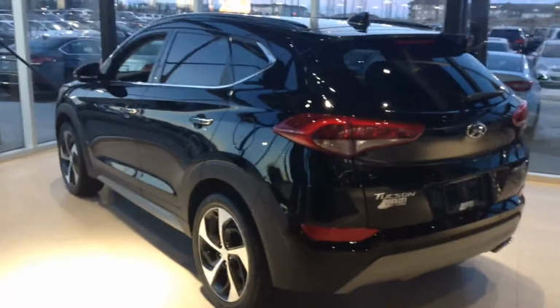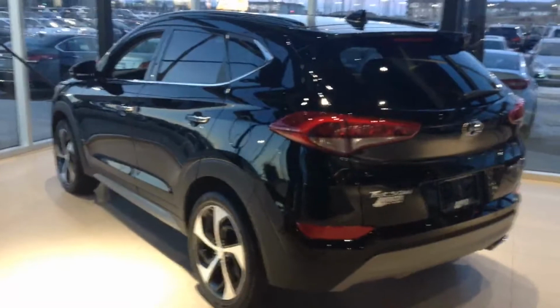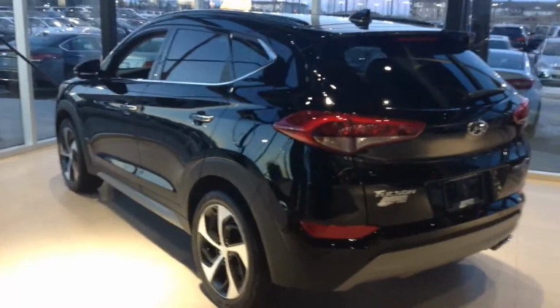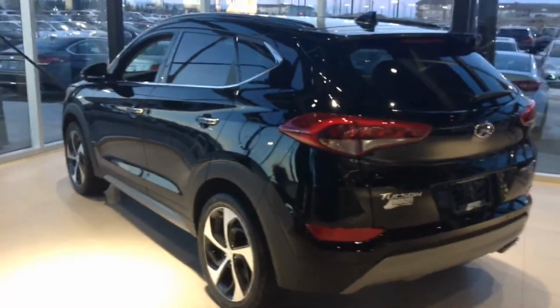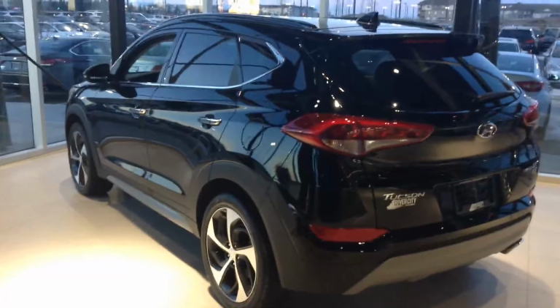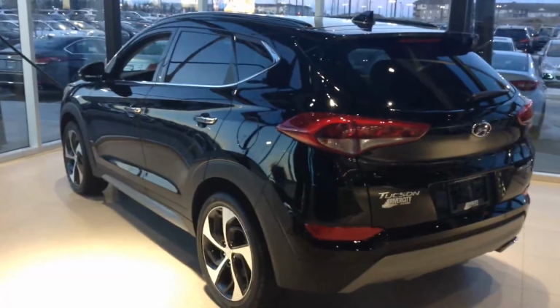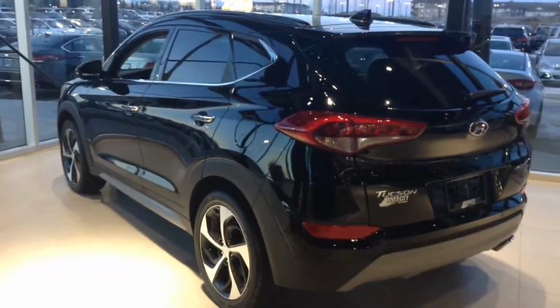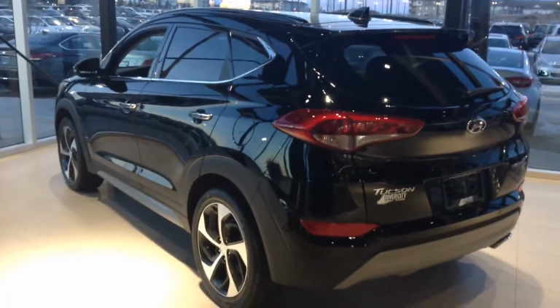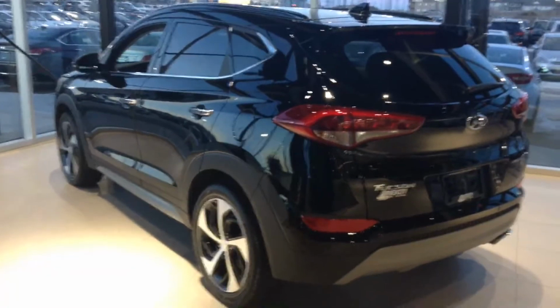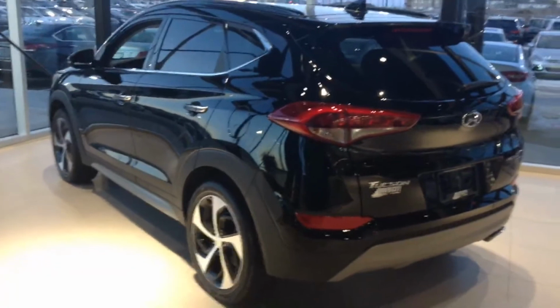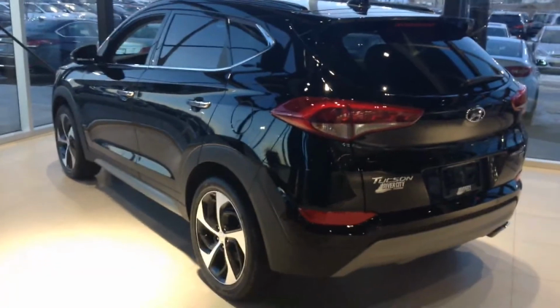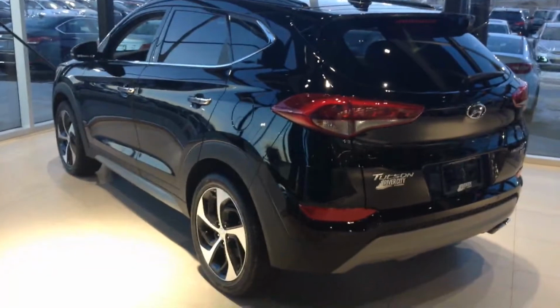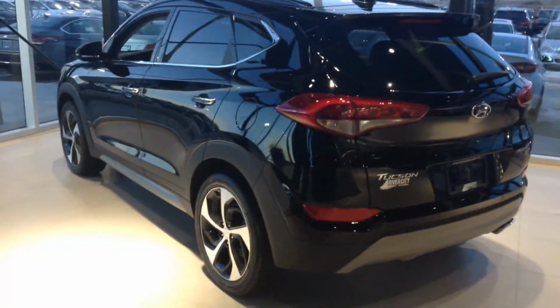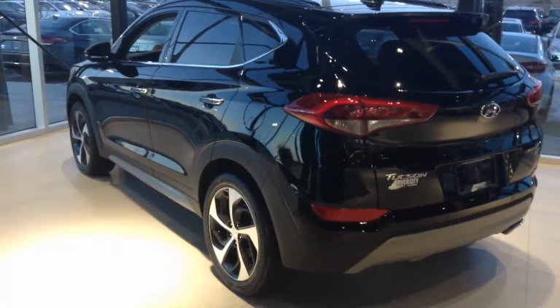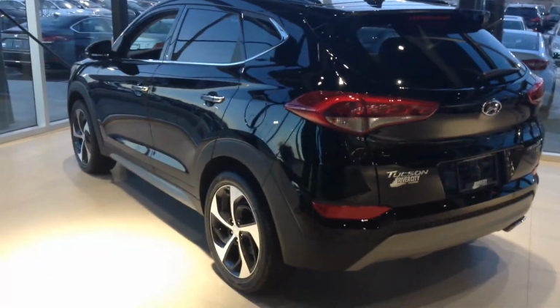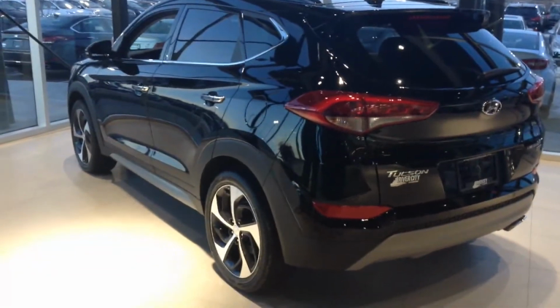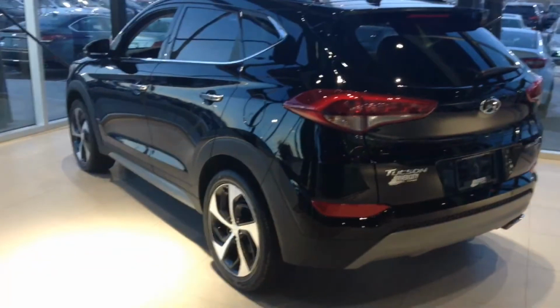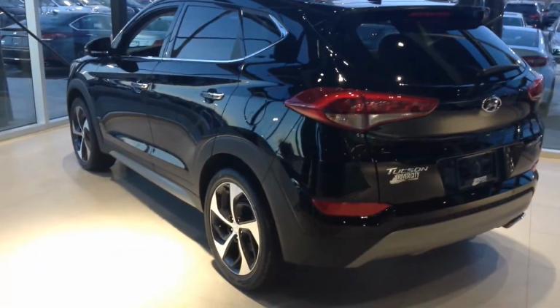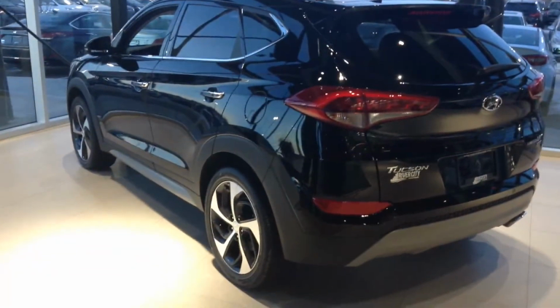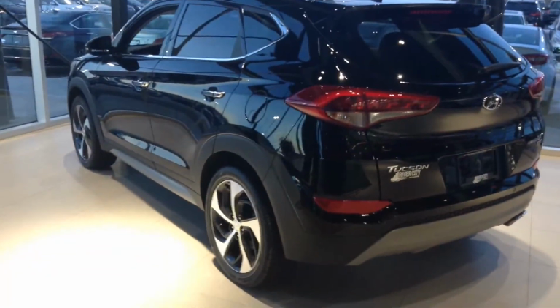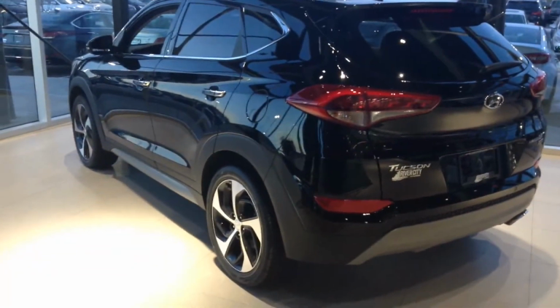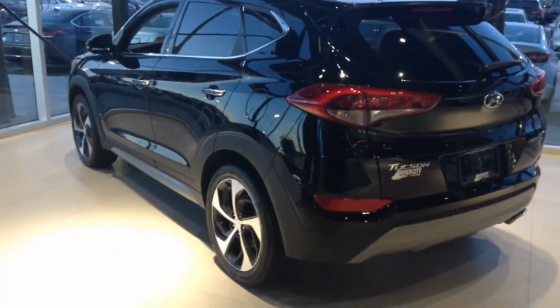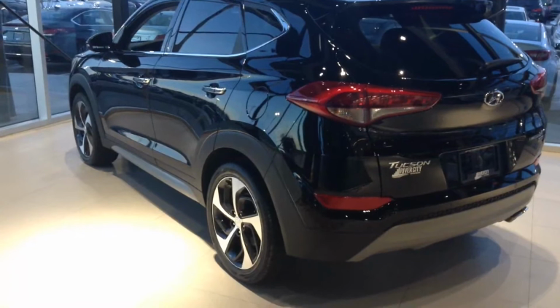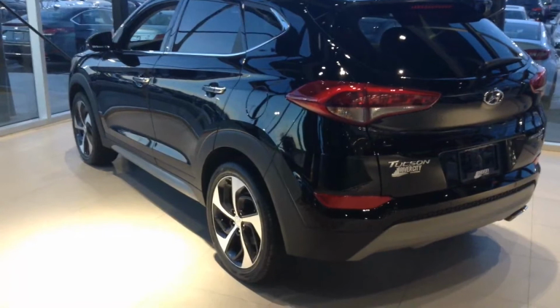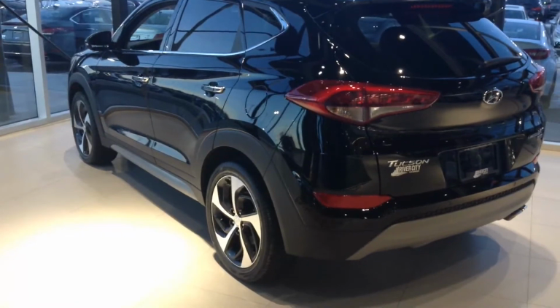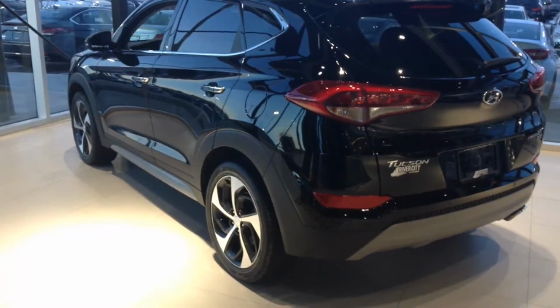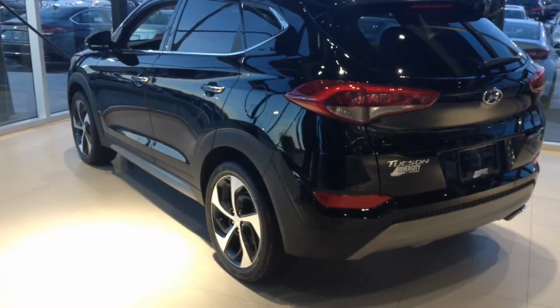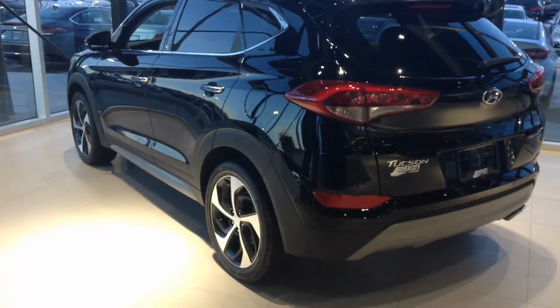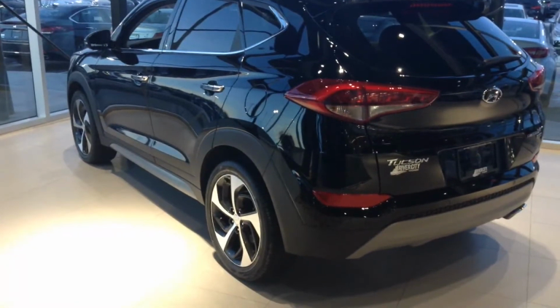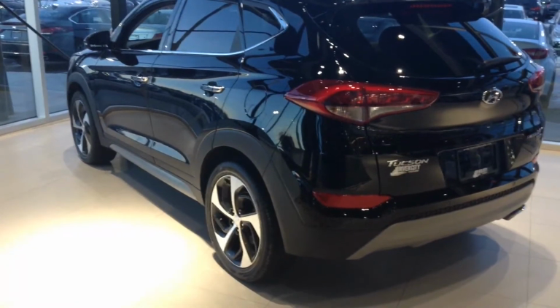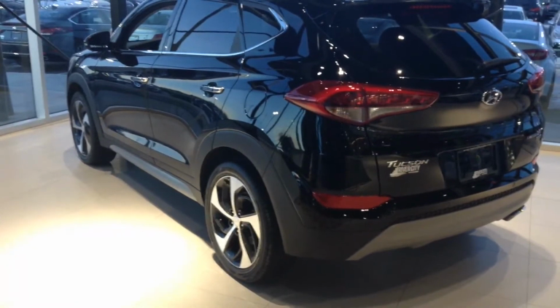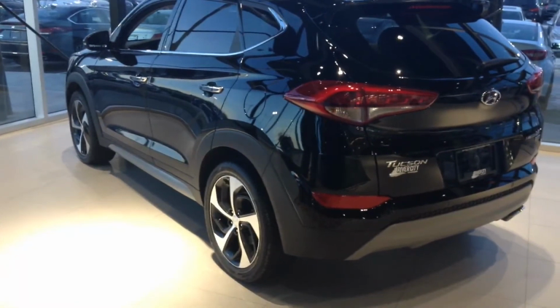Hey, good evening Daryl, it's William from River City Hyundai. I just wanted to point out a couple of great features on this beautiful 2017 Tucson Limited.